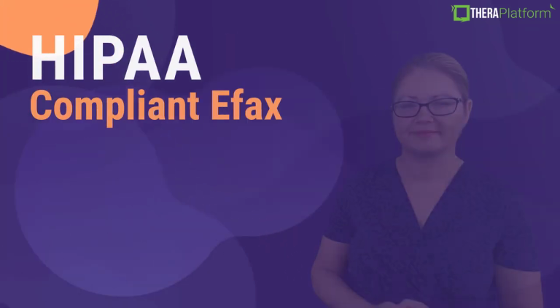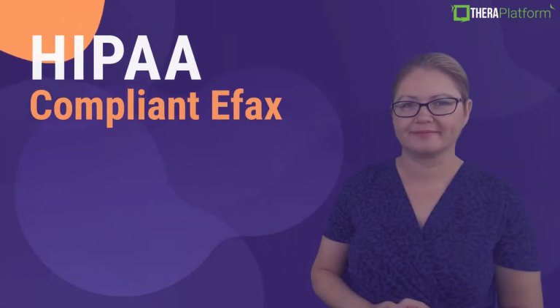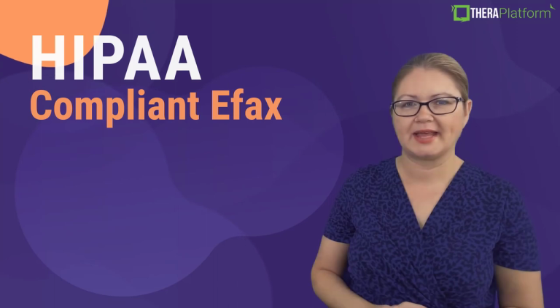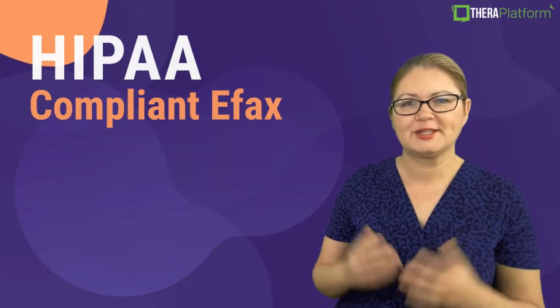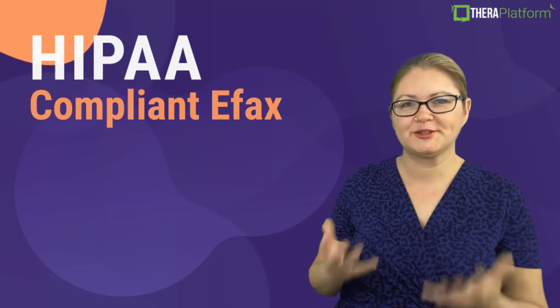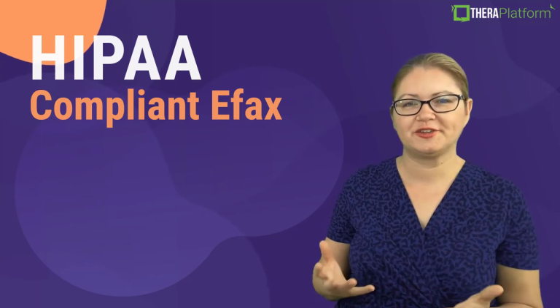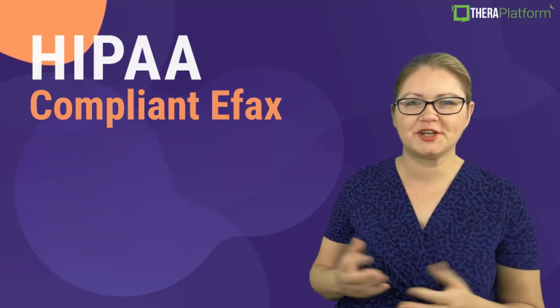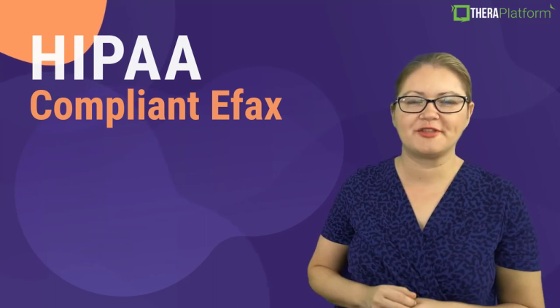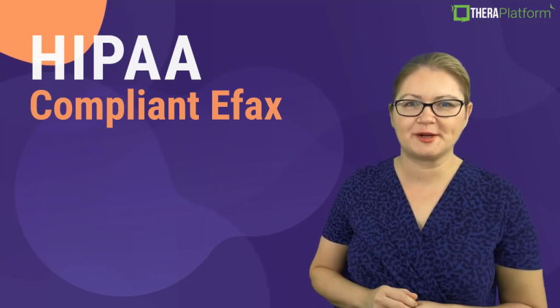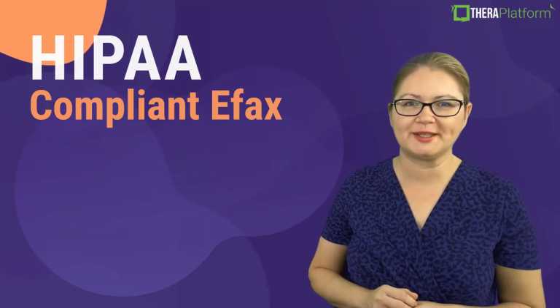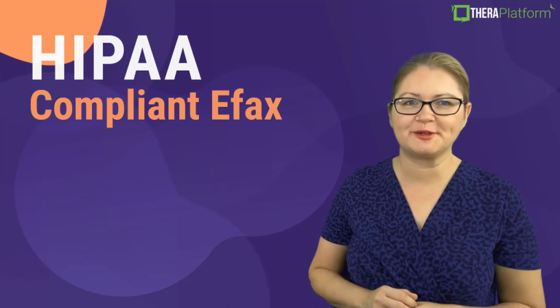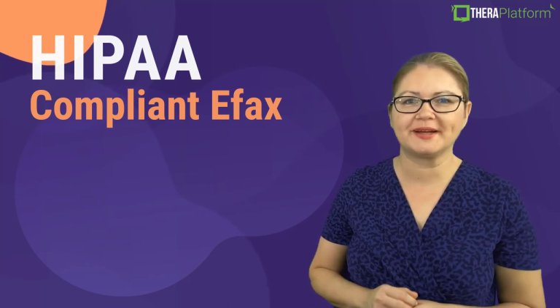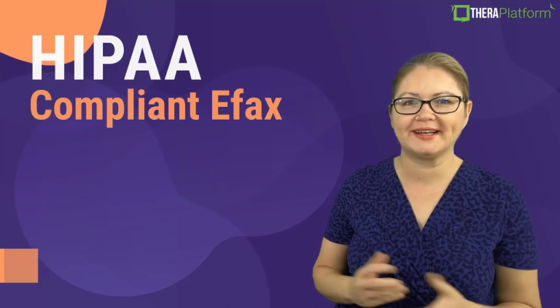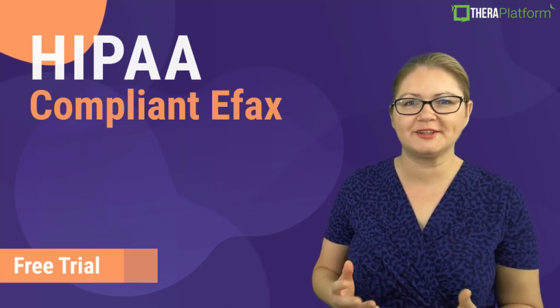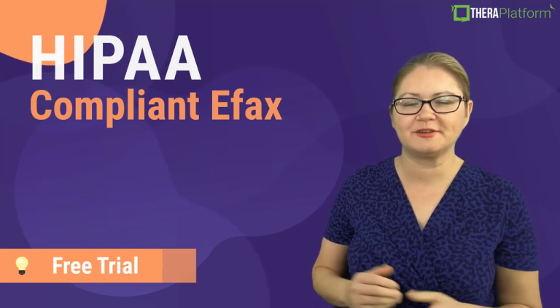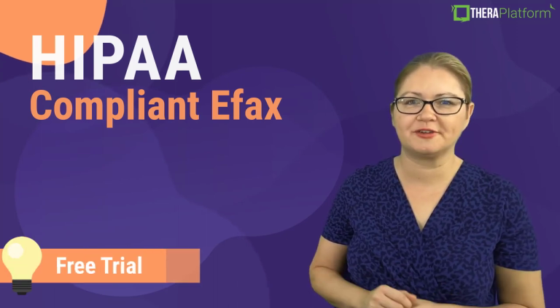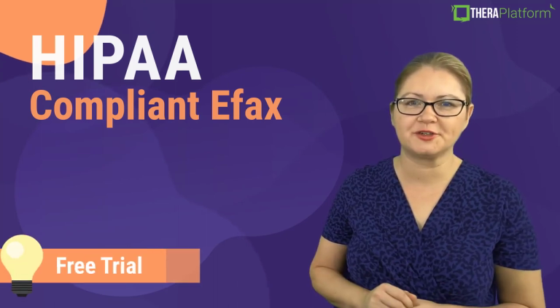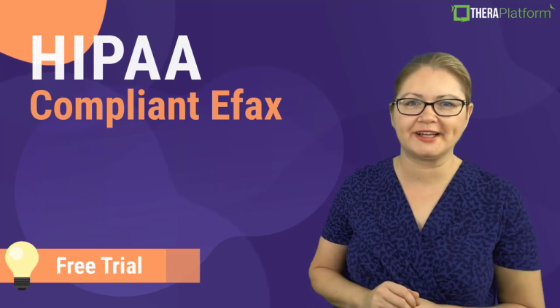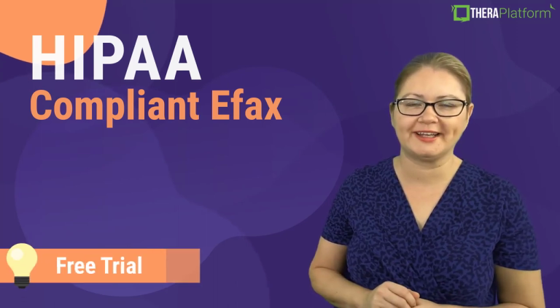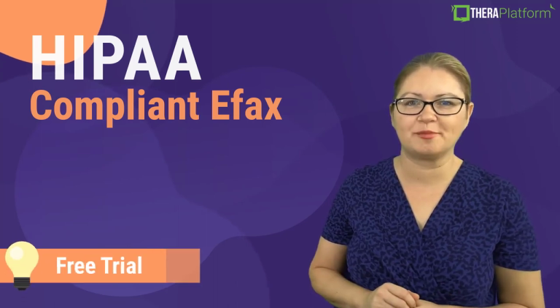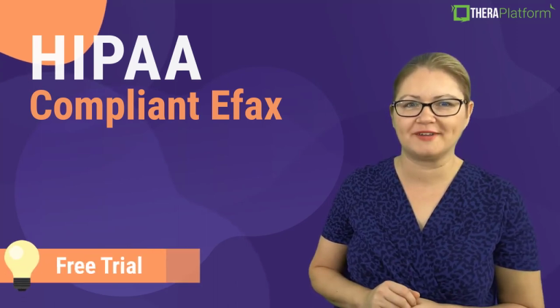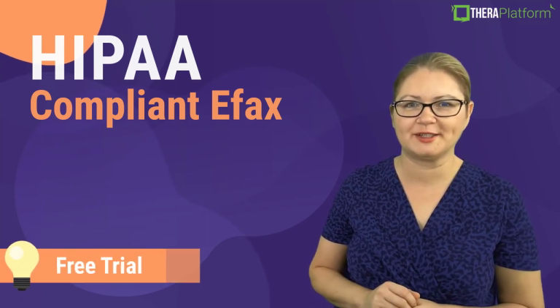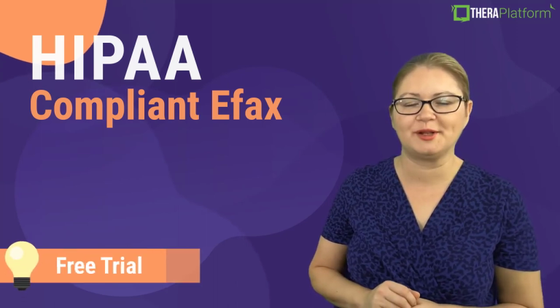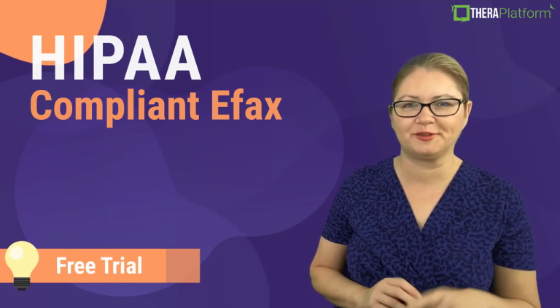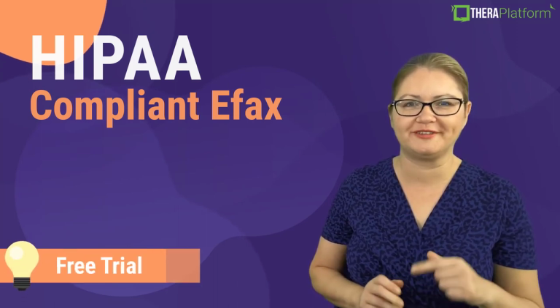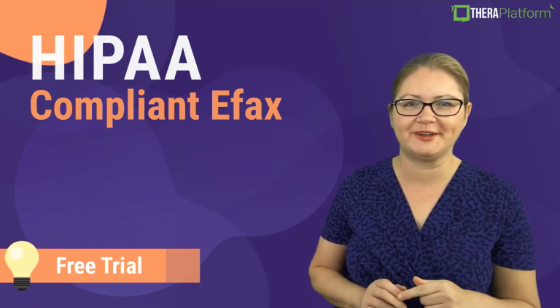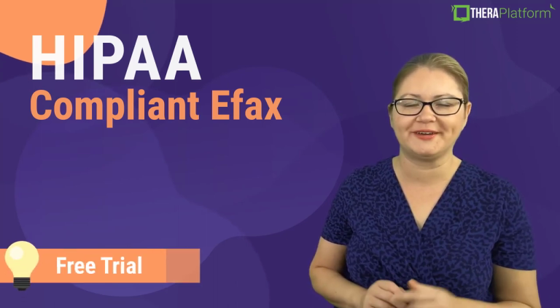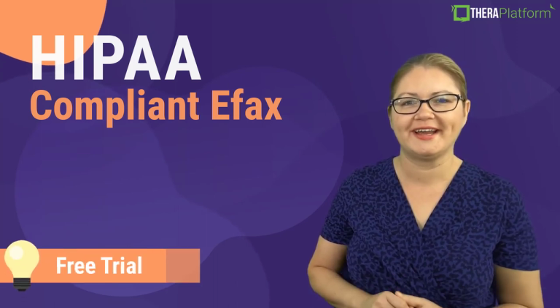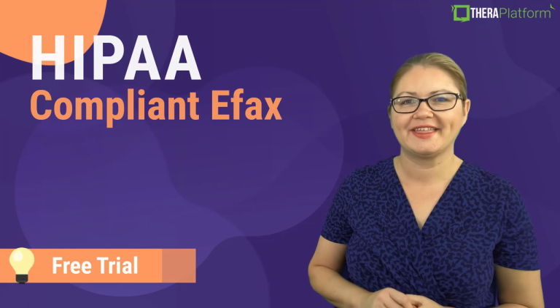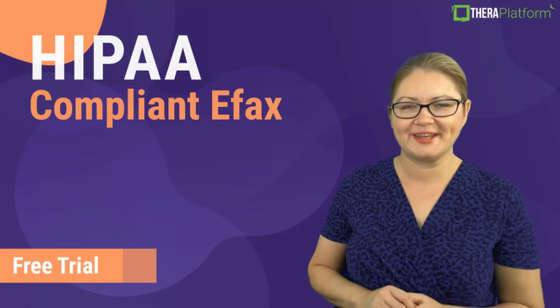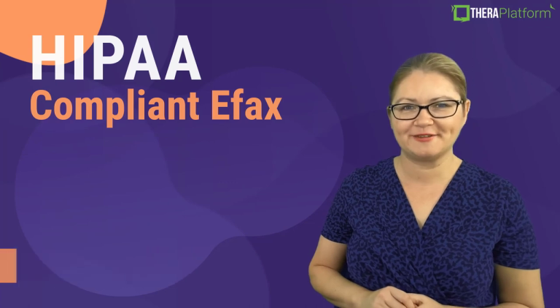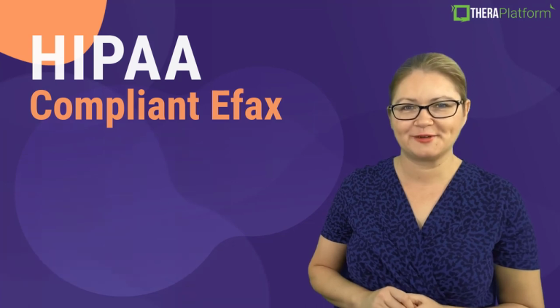To test drive TheraPlatform, click on the free trial link provided below this video. Thank you for watching.